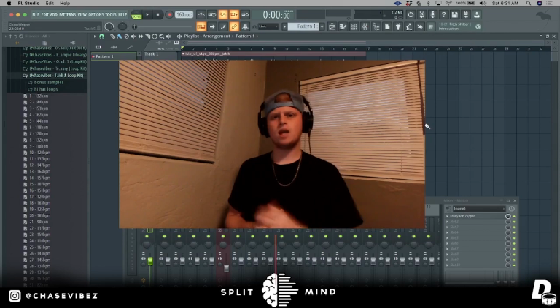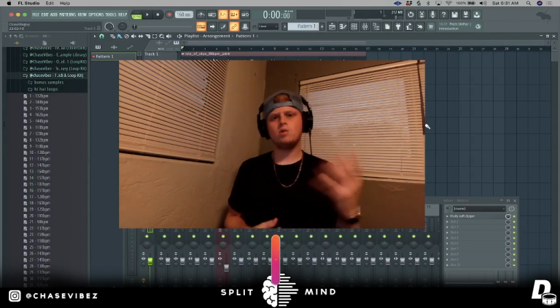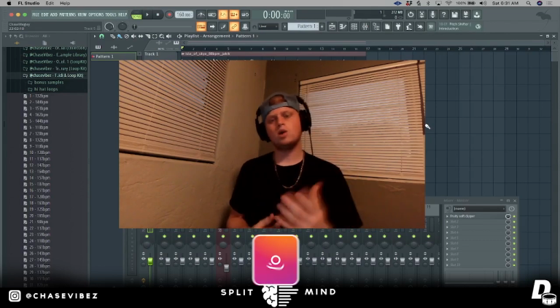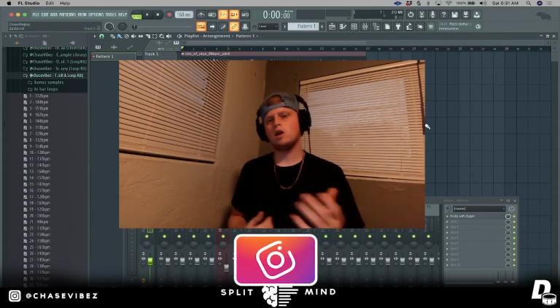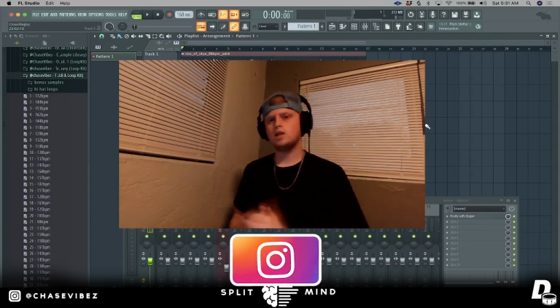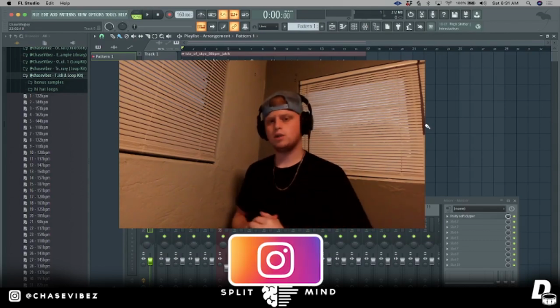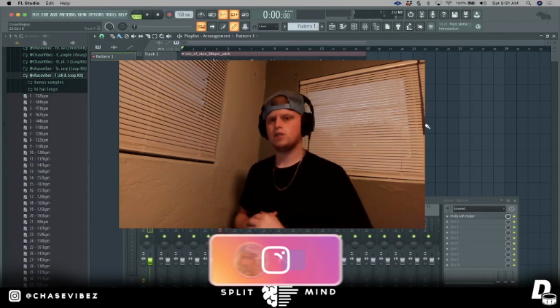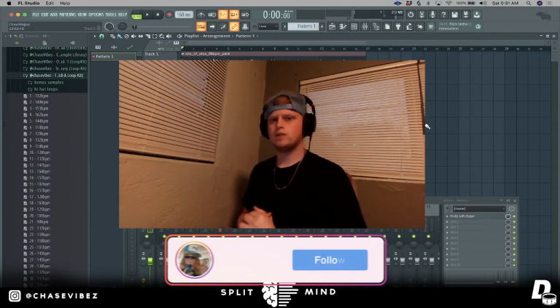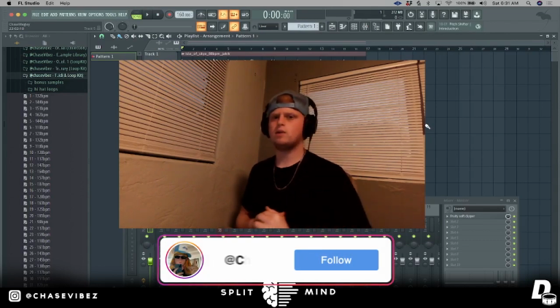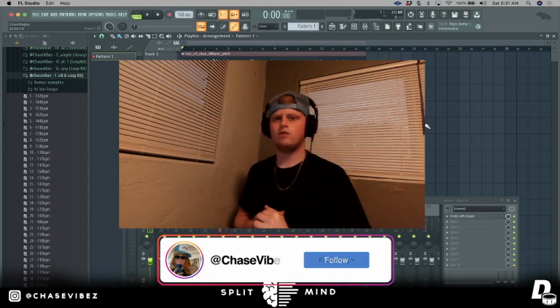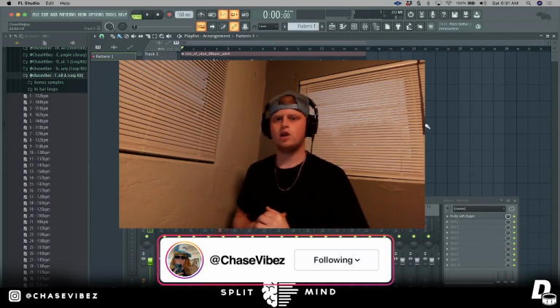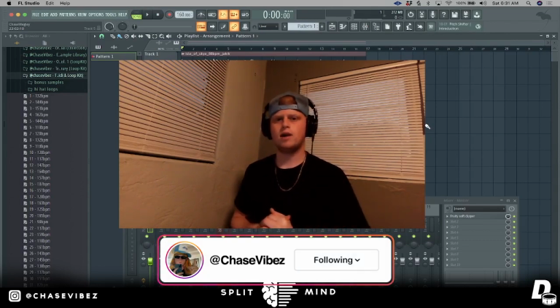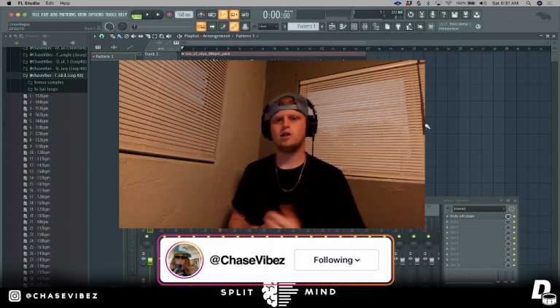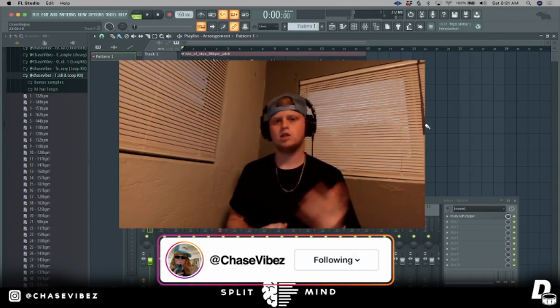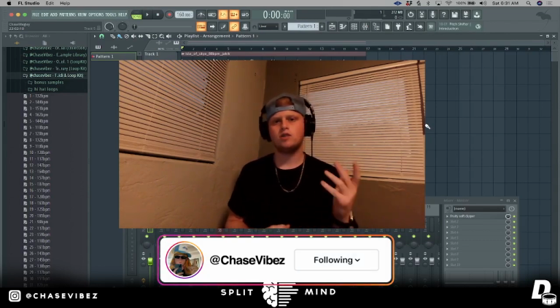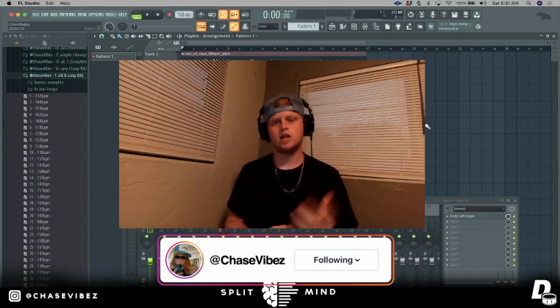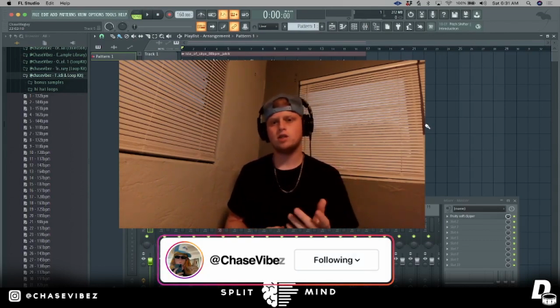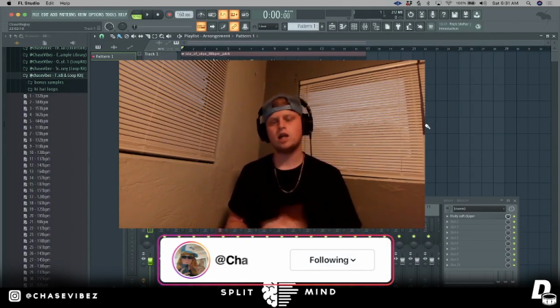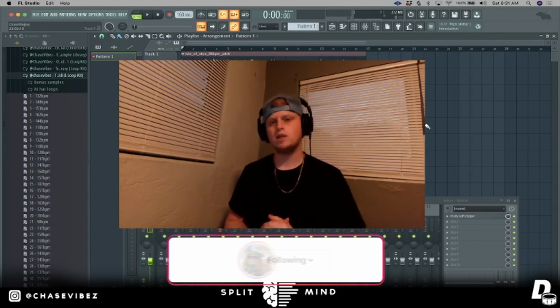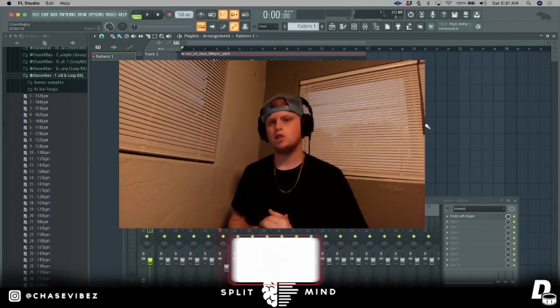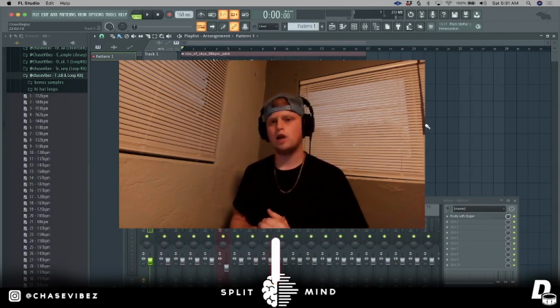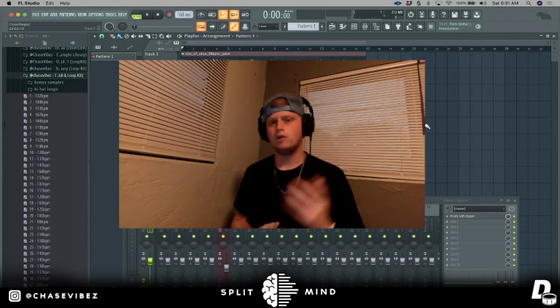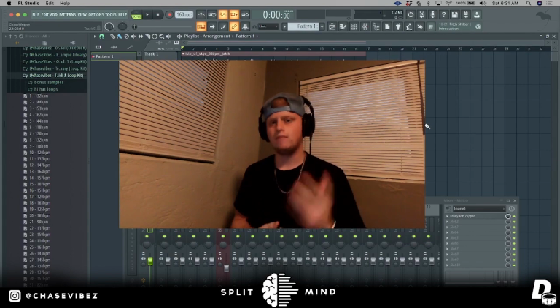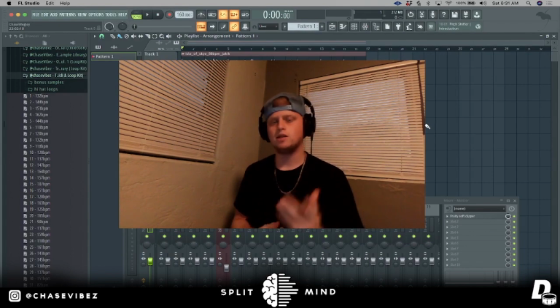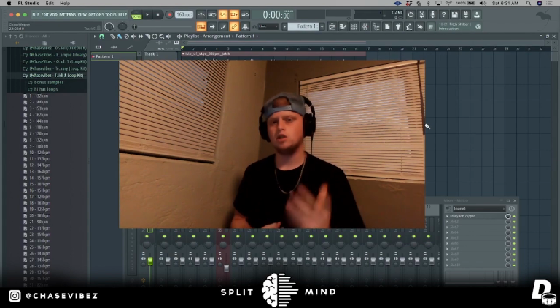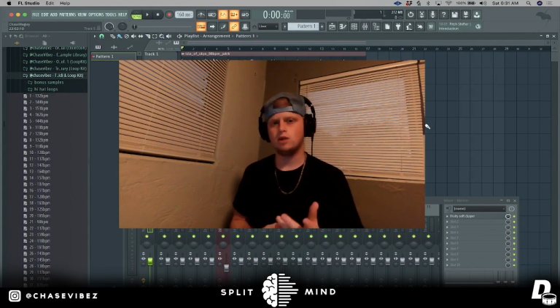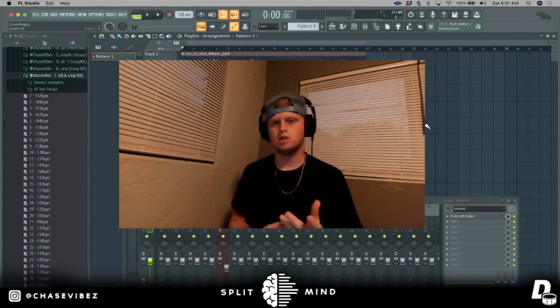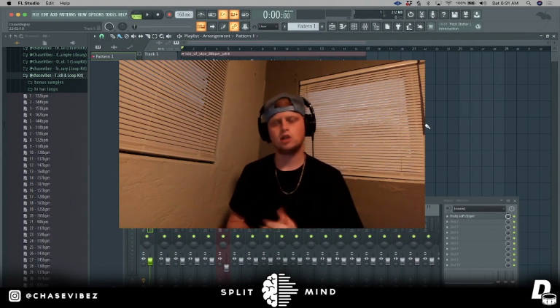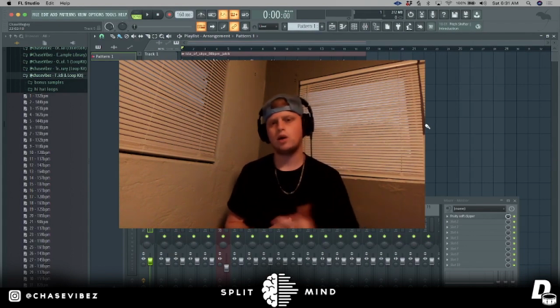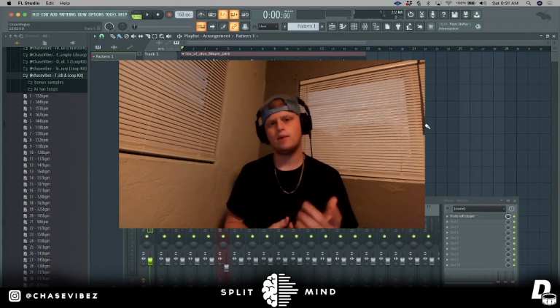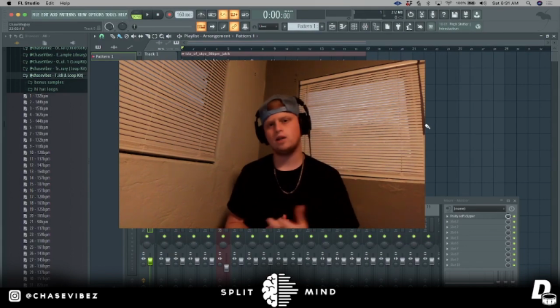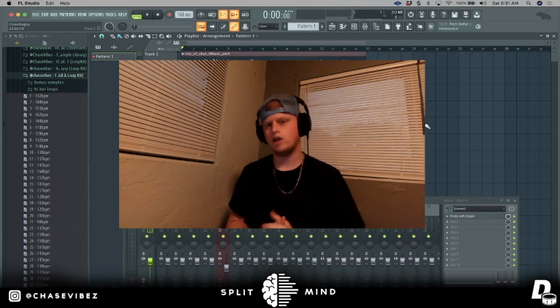What's going on y'all, it's your boy Chase Vibes back with another video. As you're going to see from the title, today I'm going to be teaching you how to create bounce in your drums, so let's go ahead and get right into the video.